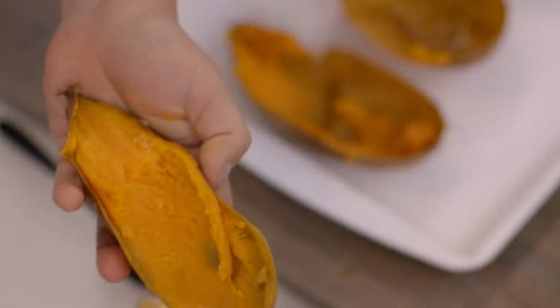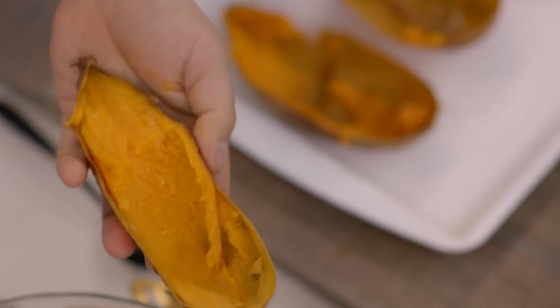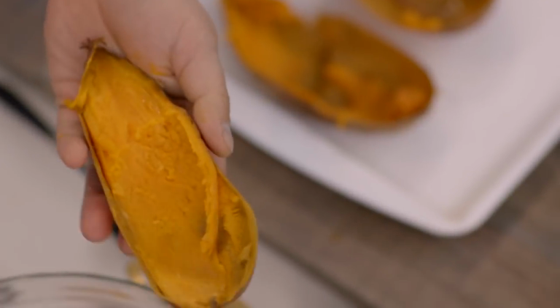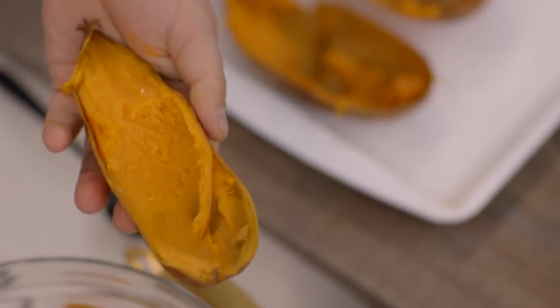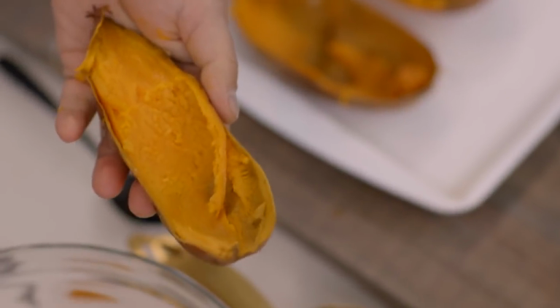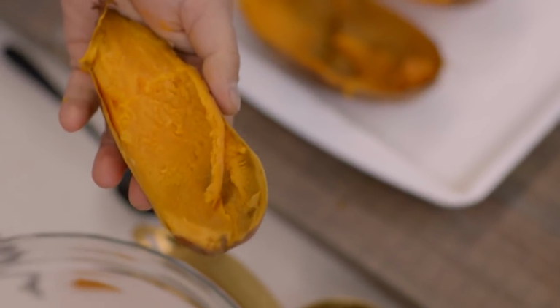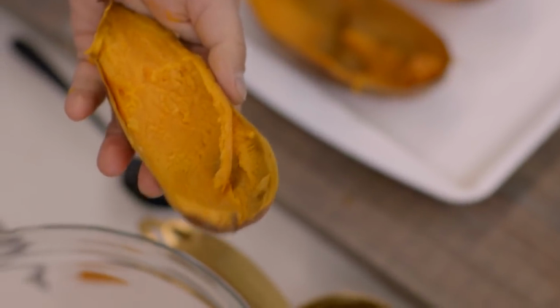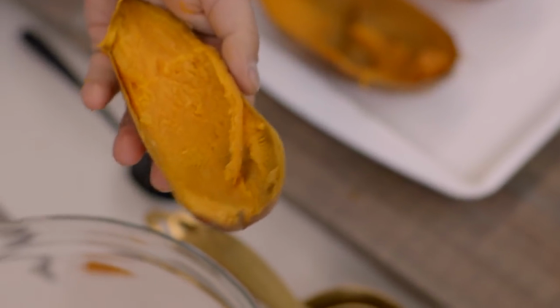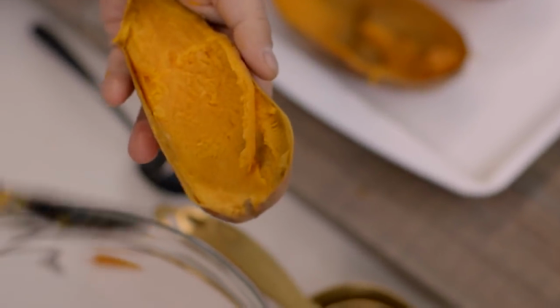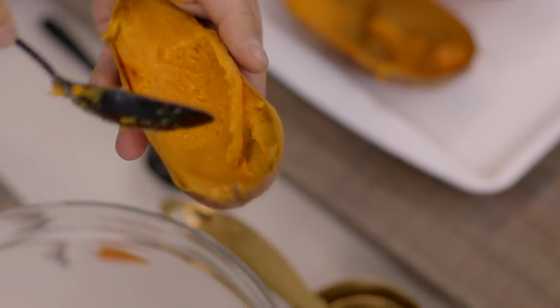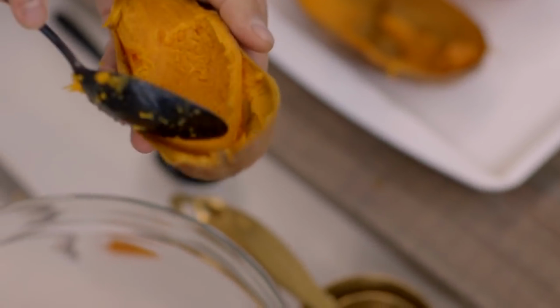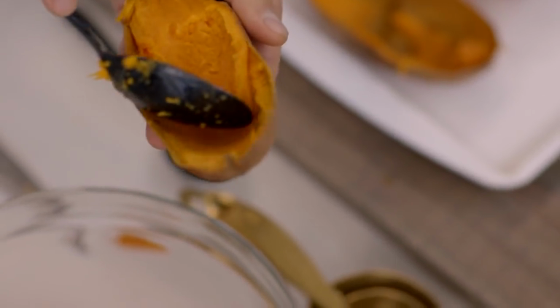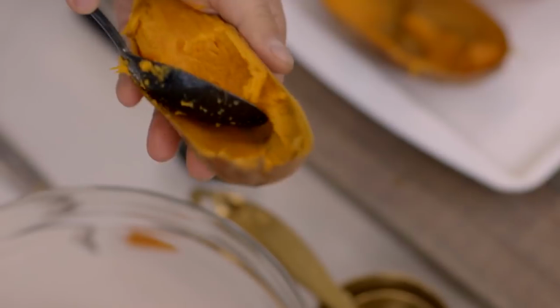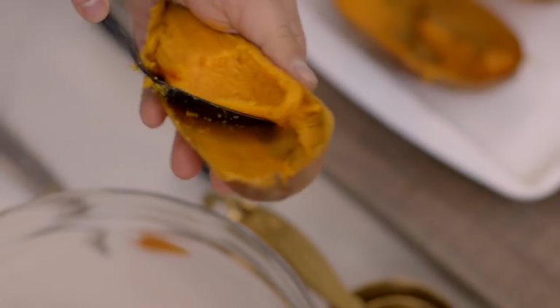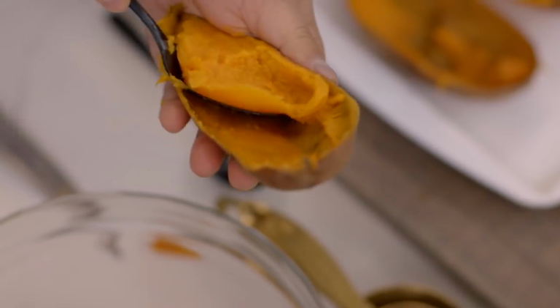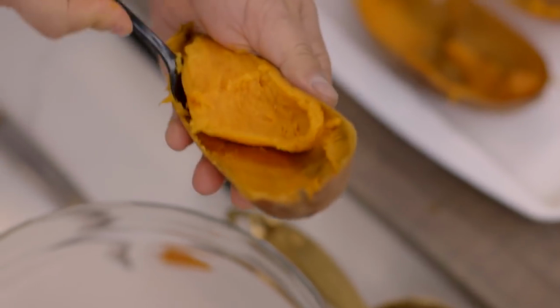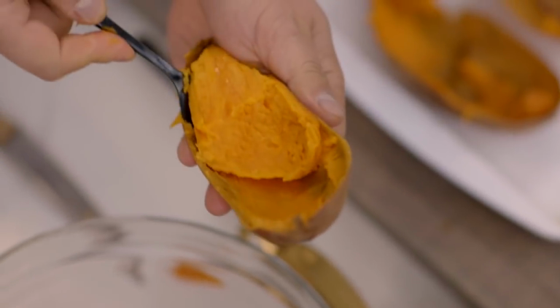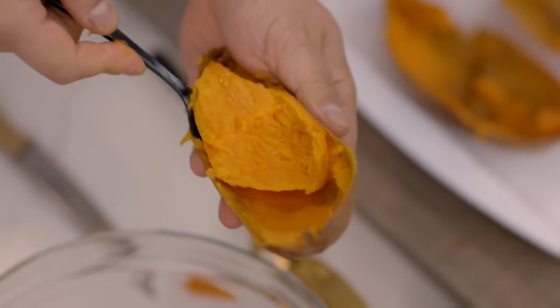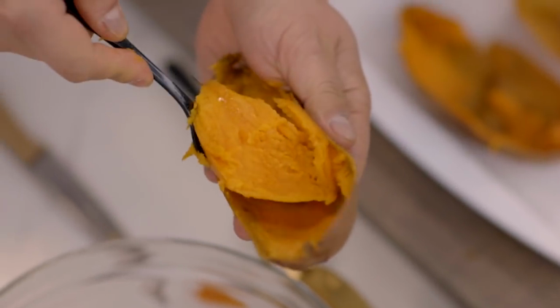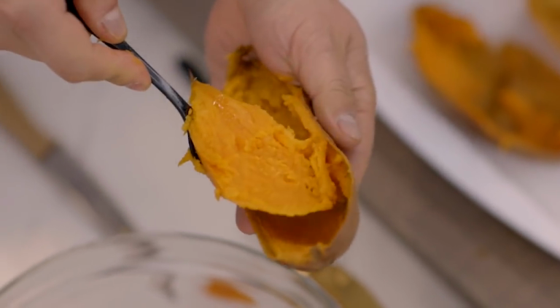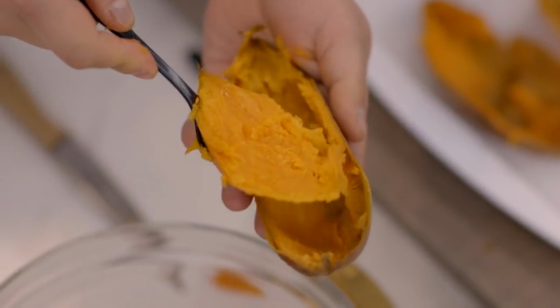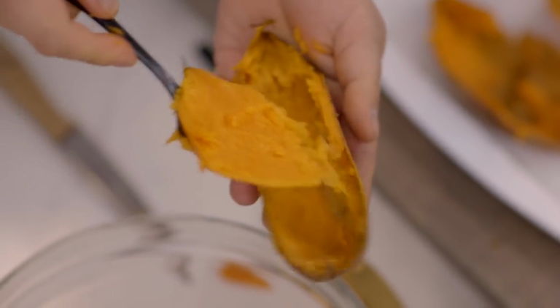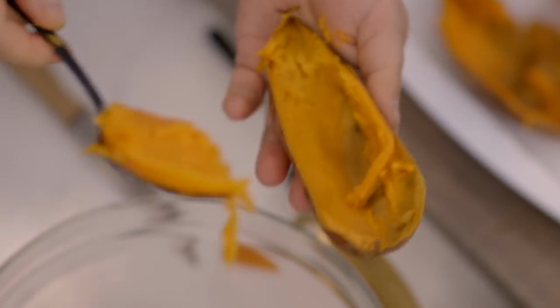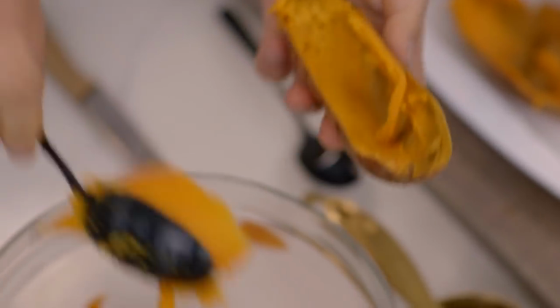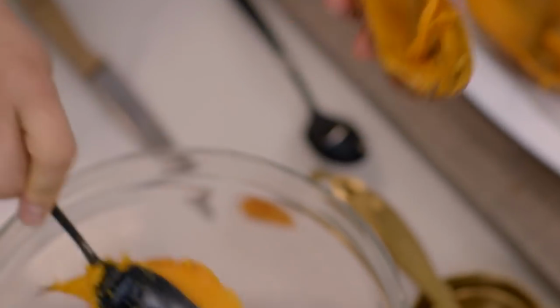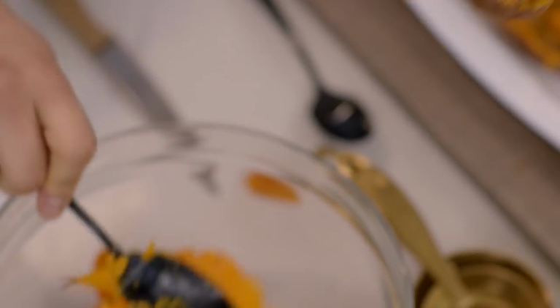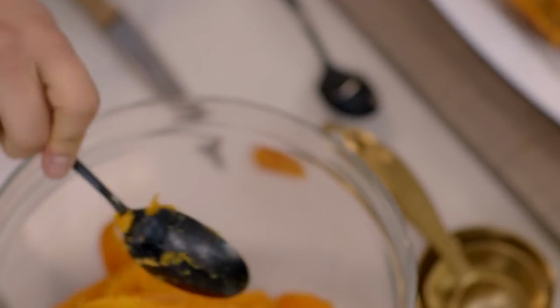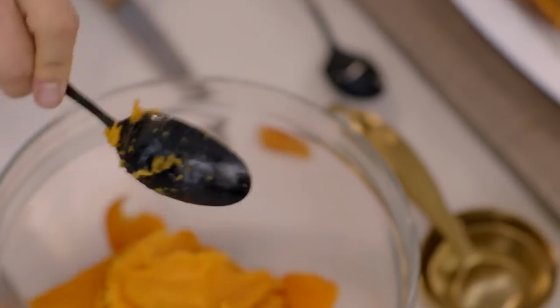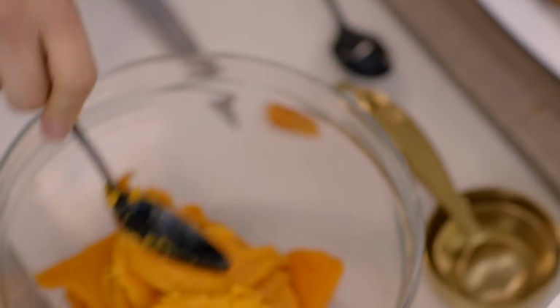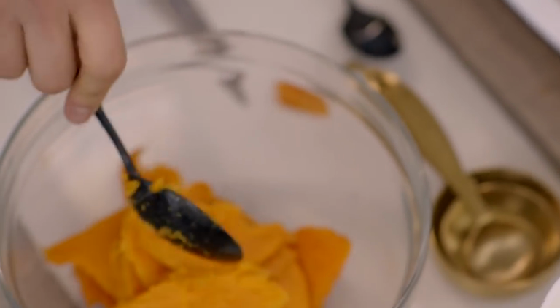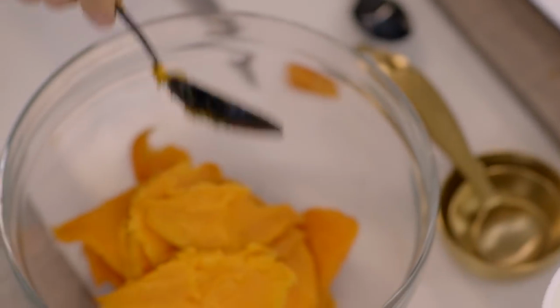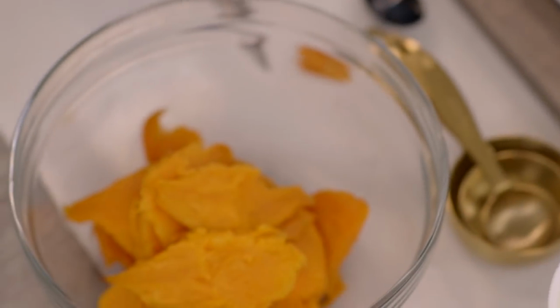In a large bowl, I'm just going to scoop out the flesh. We're going to save the skins.